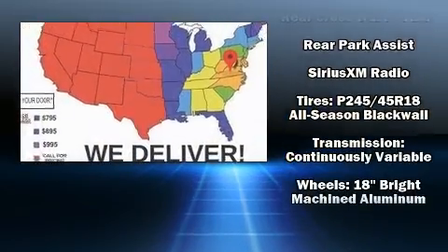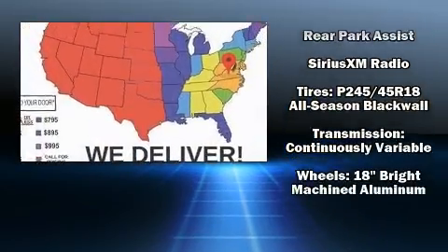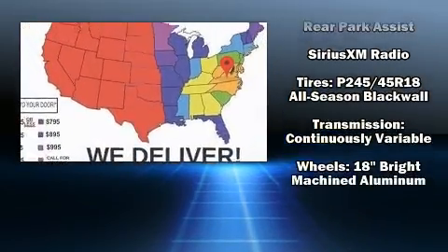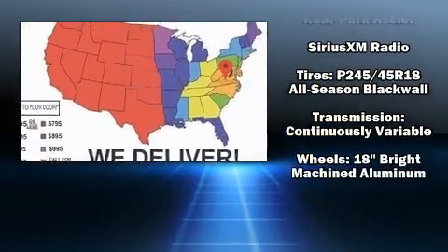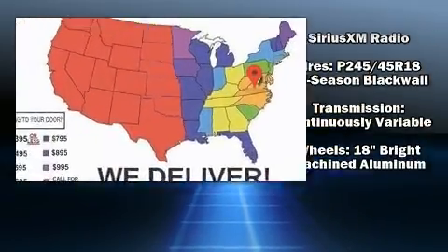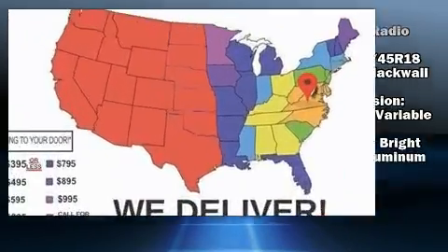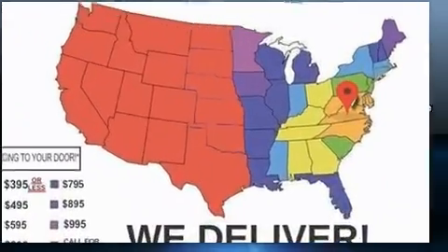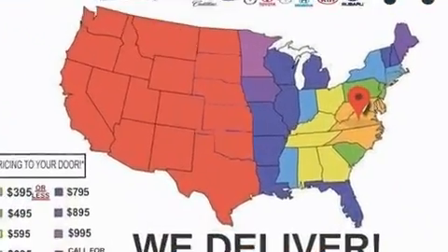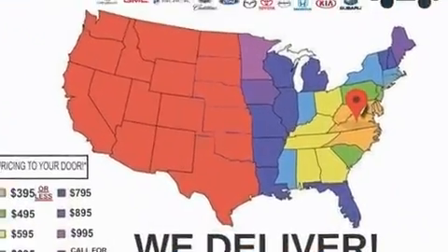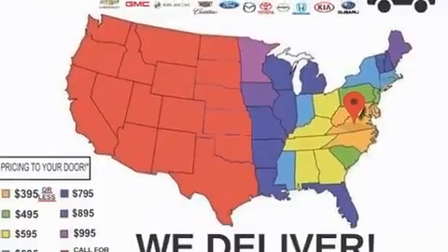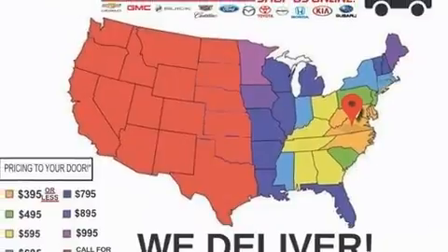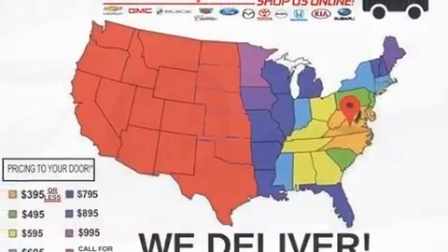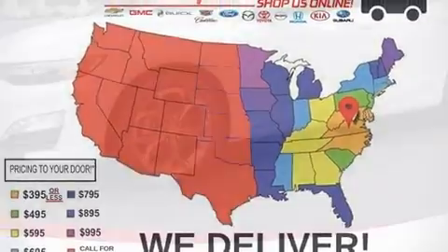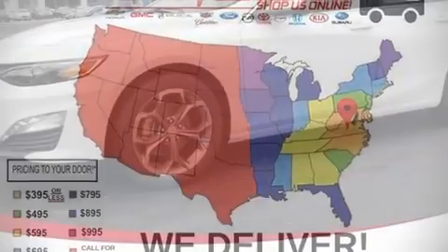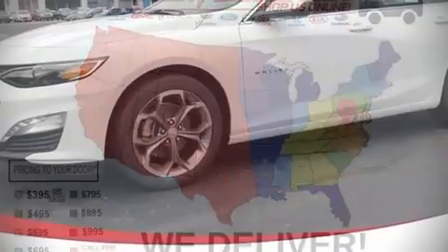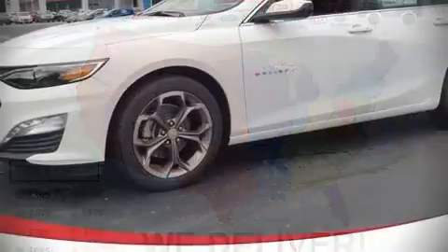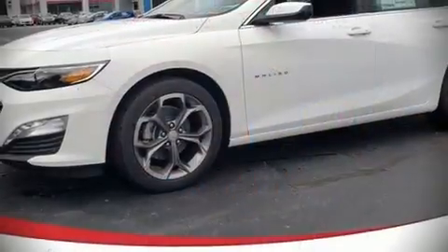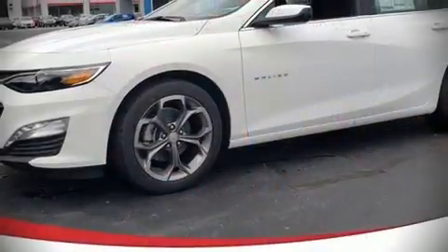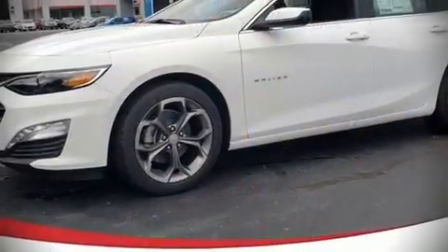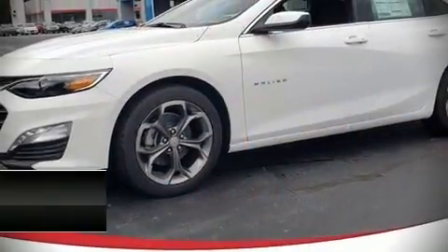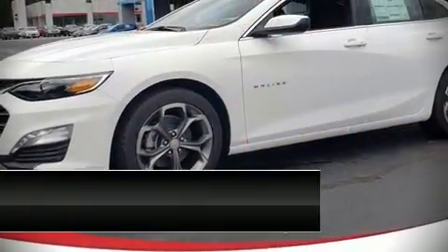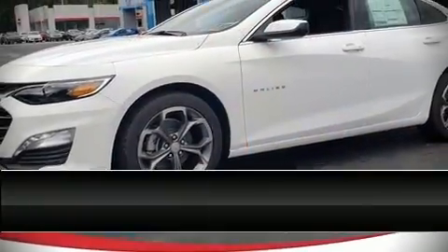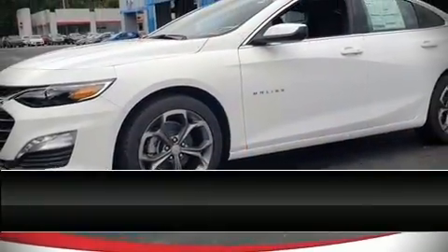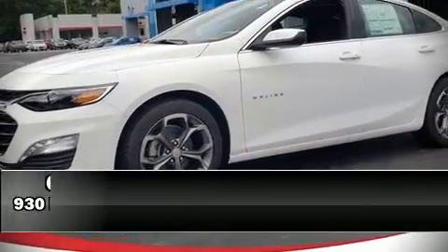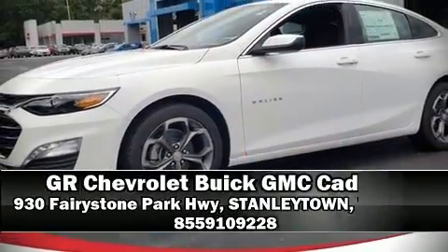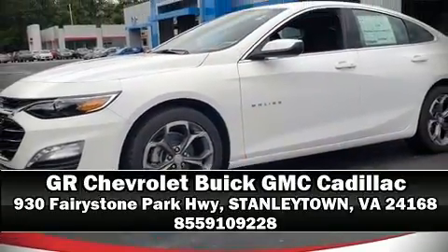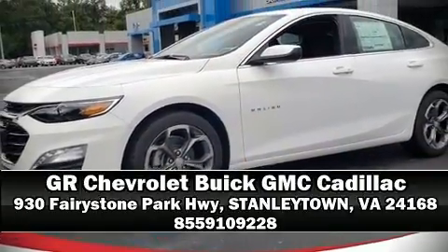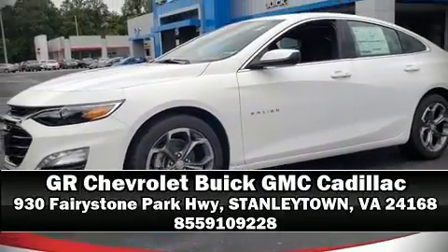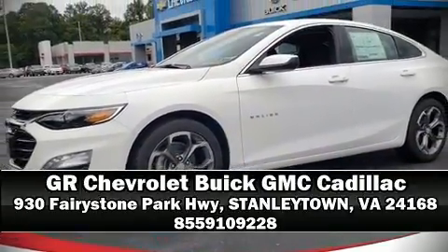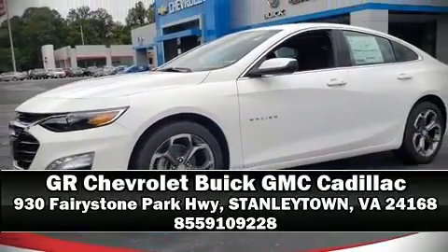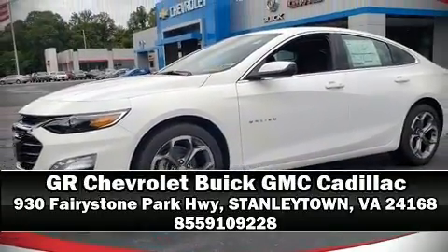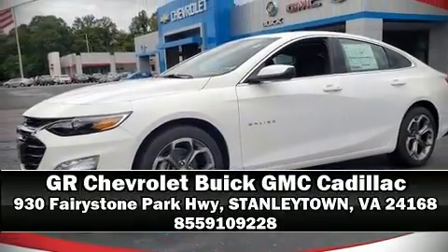Our experienced sales staff is eager to share their knowledge and enthusiasm with you. We are here to help you.